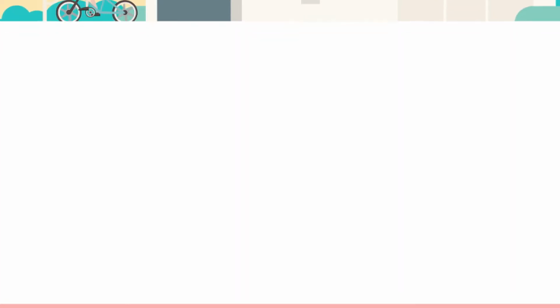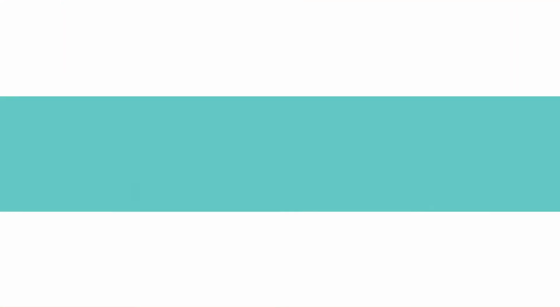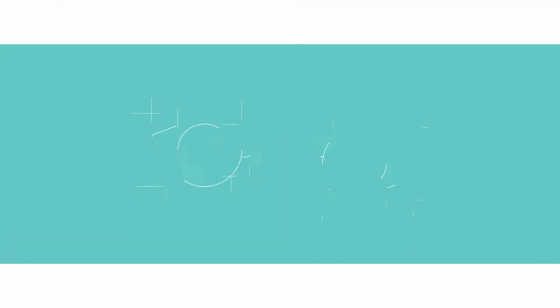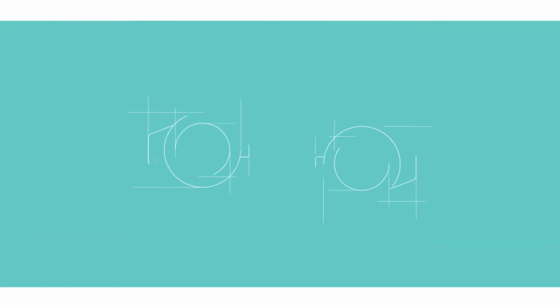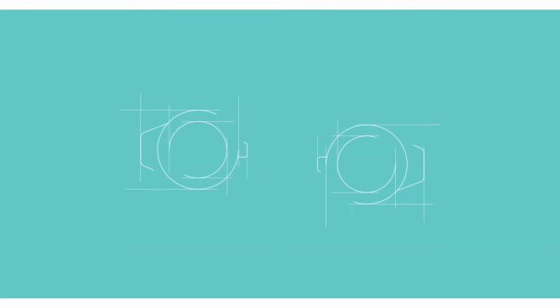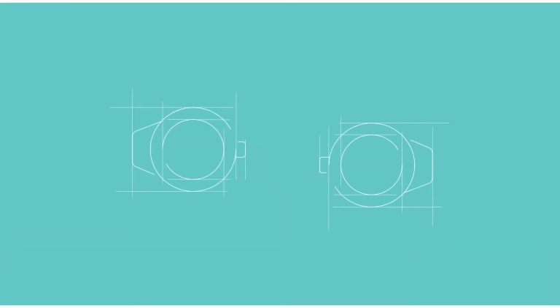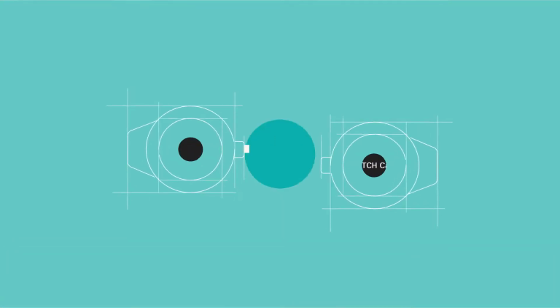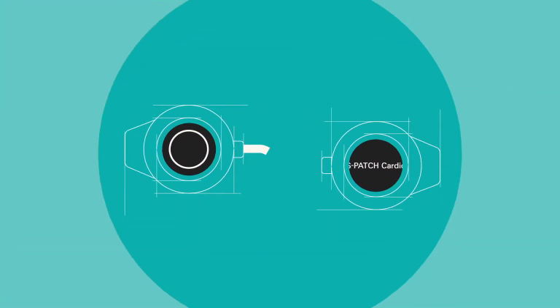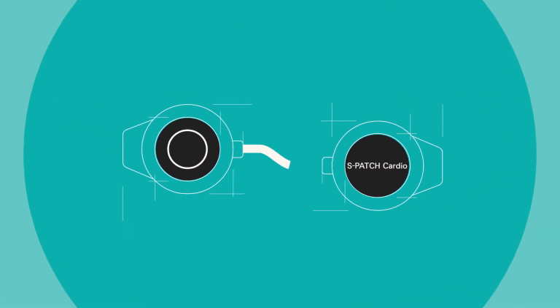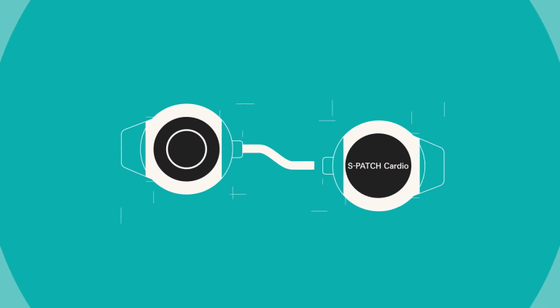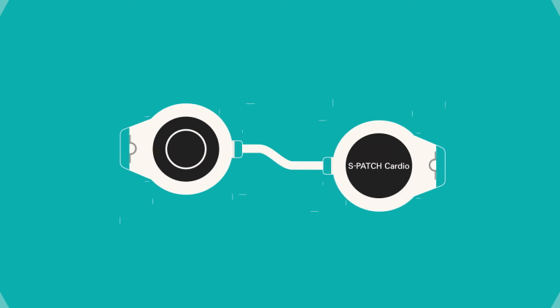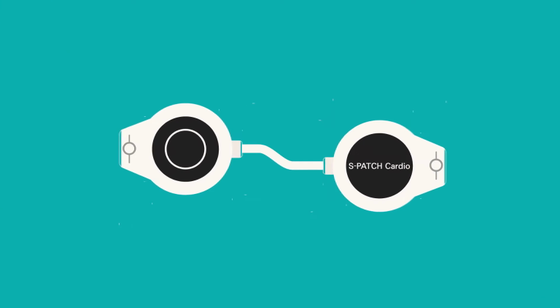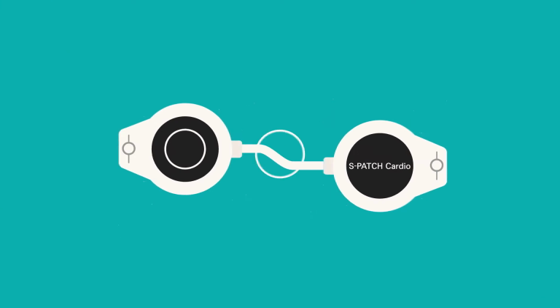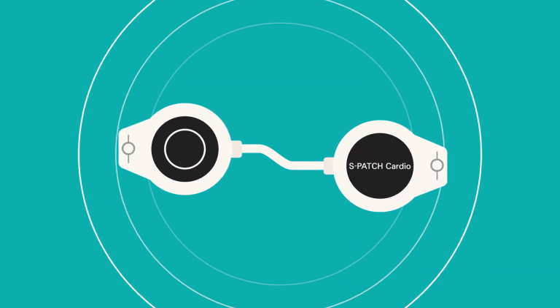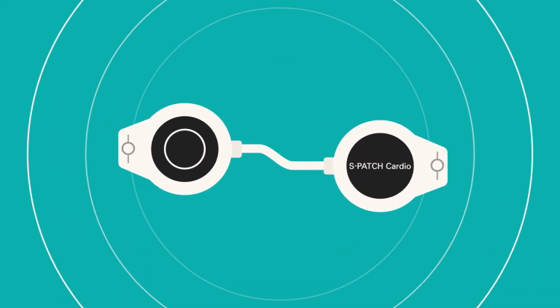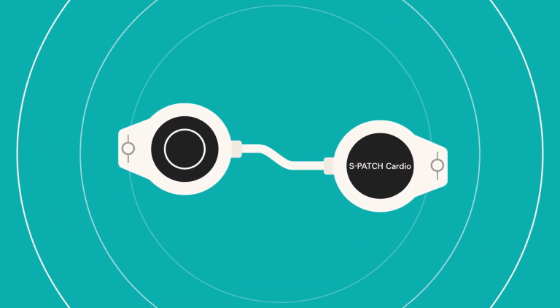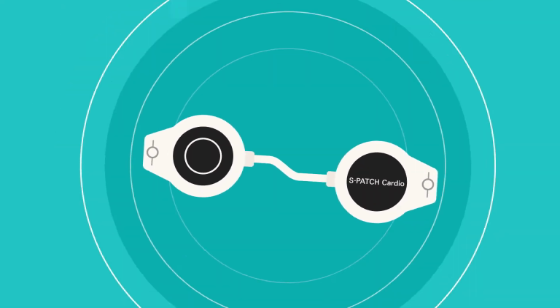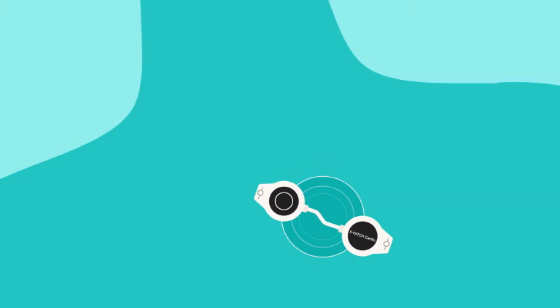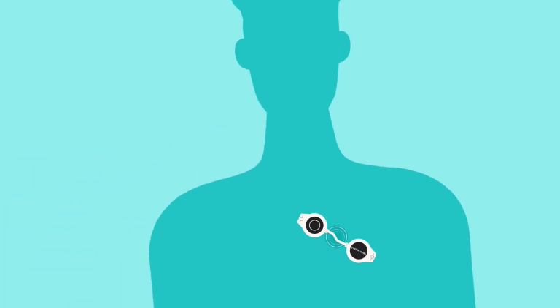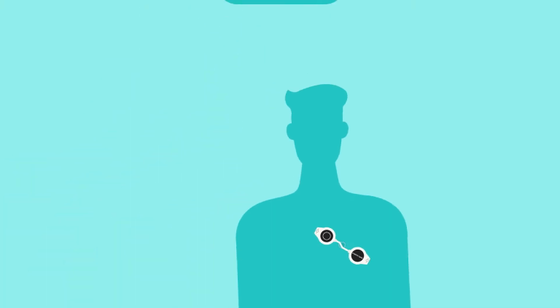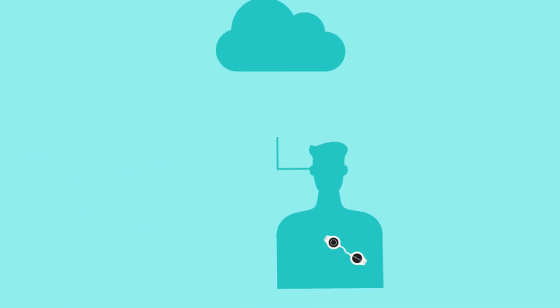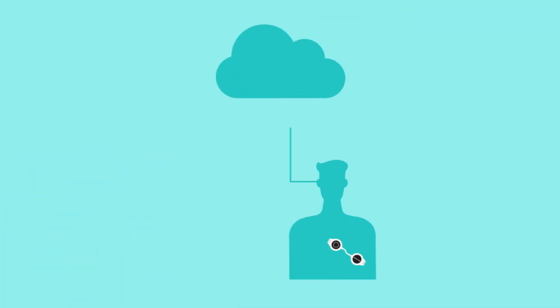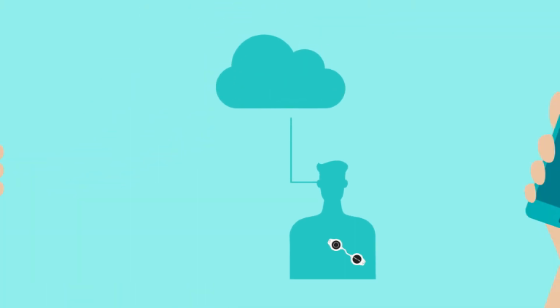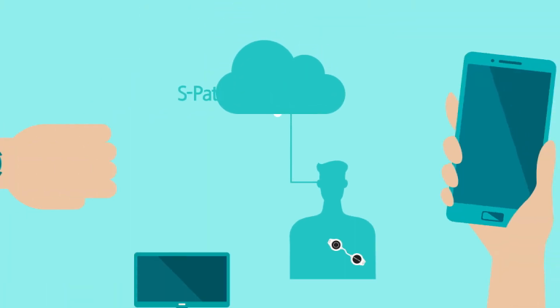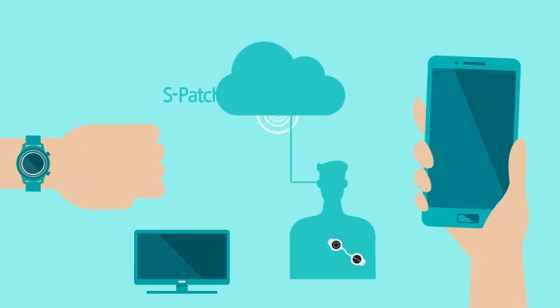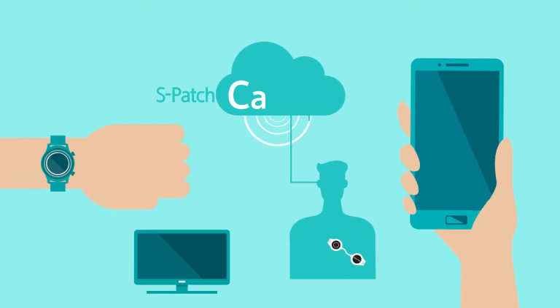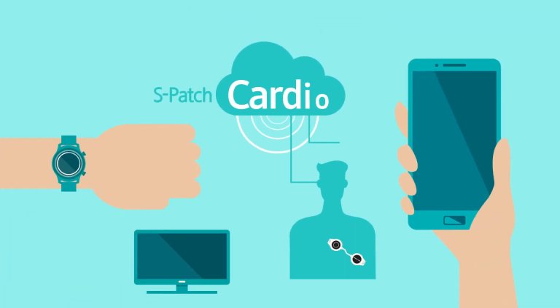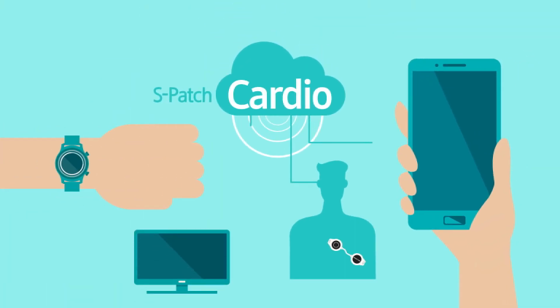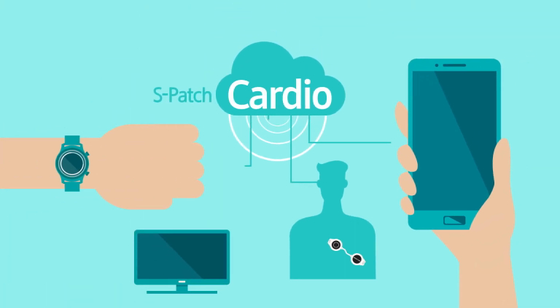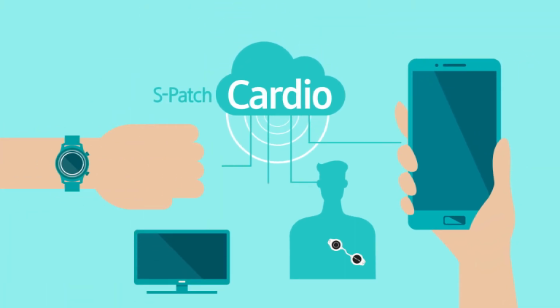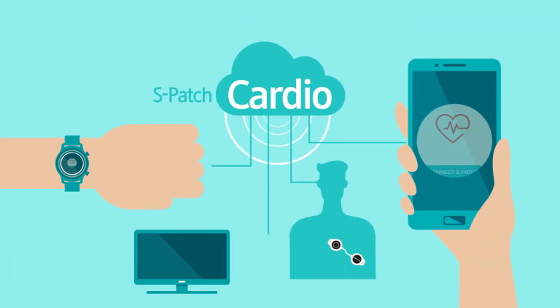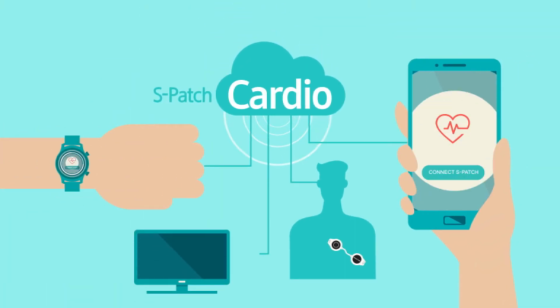A continuous heart monitoring solution with a wearable device. Introducing S-Patch Cardio.